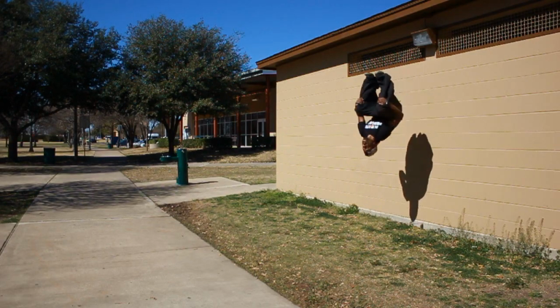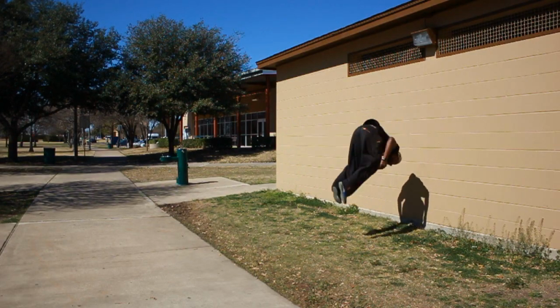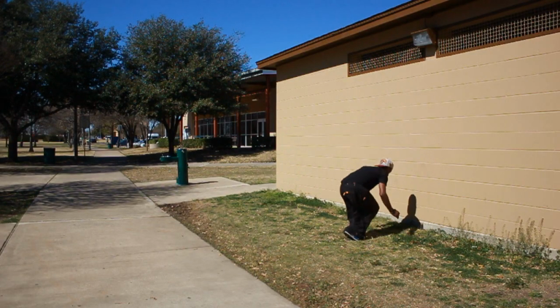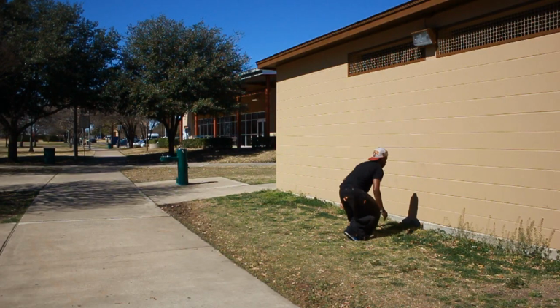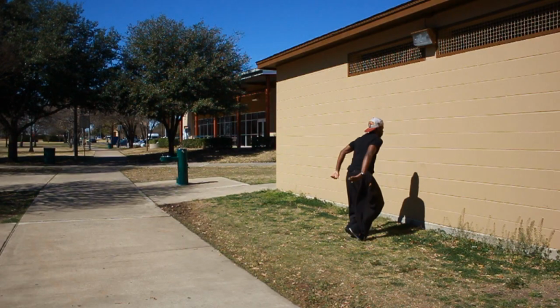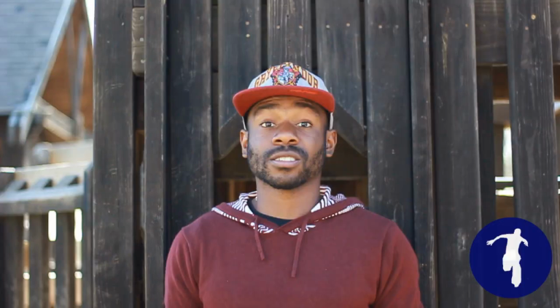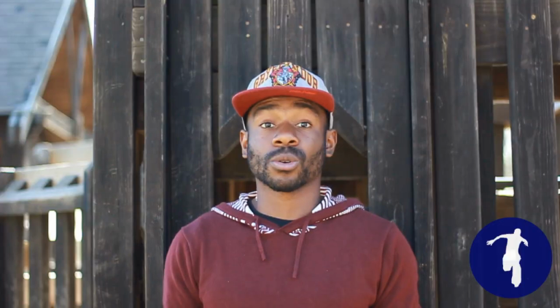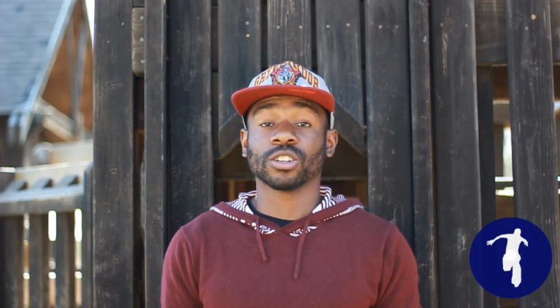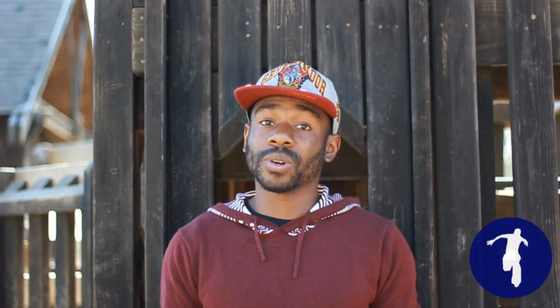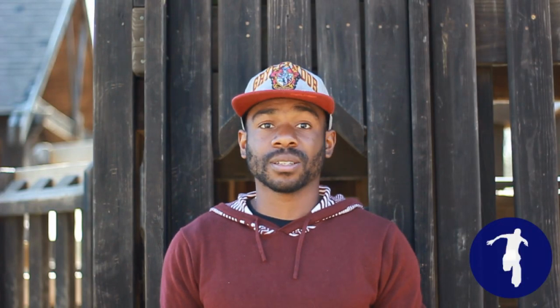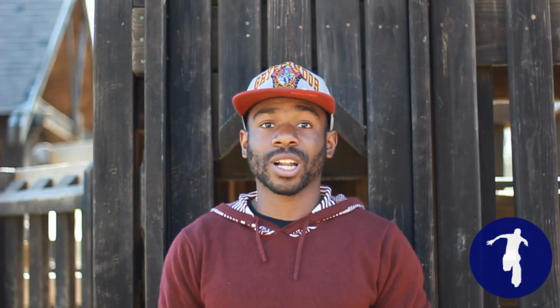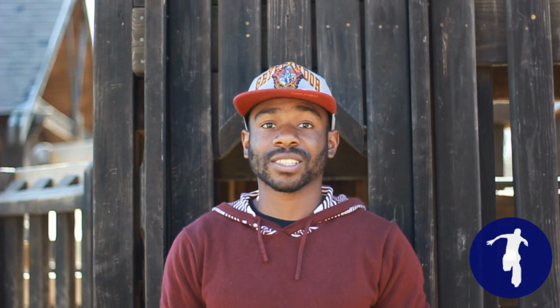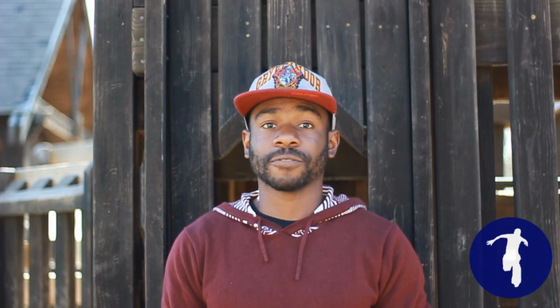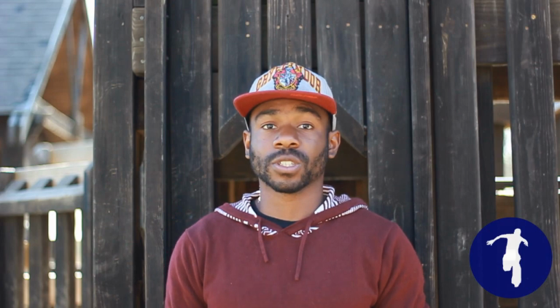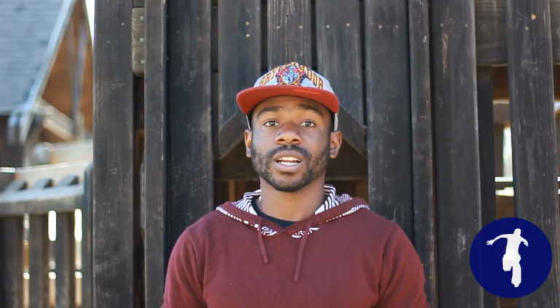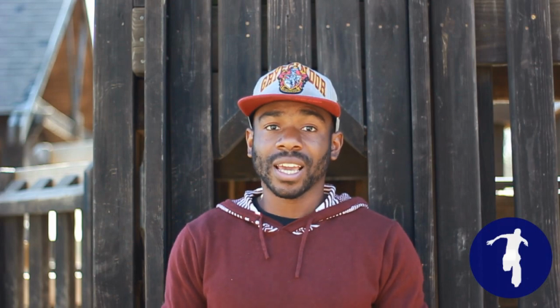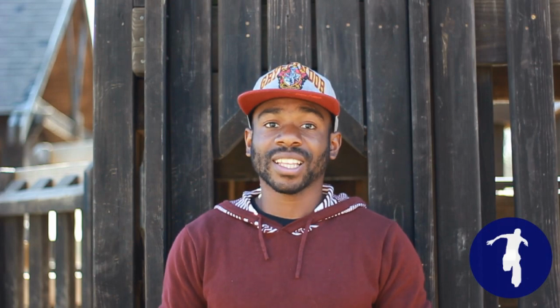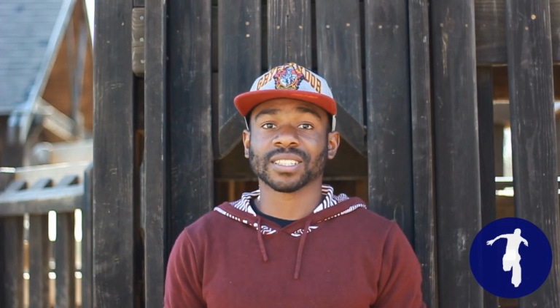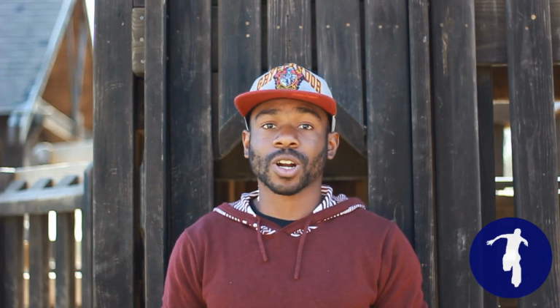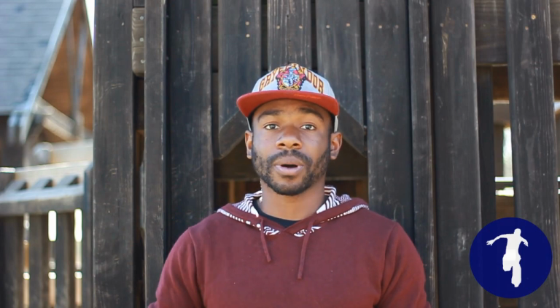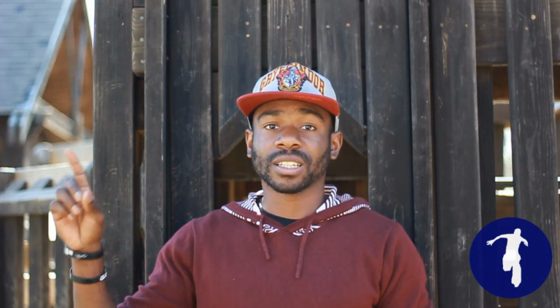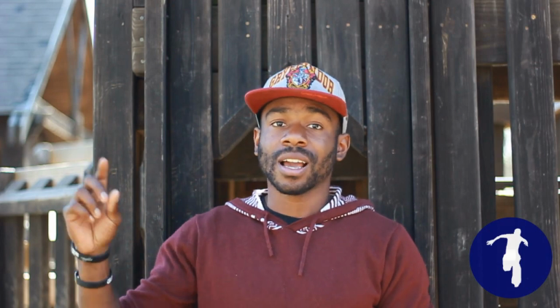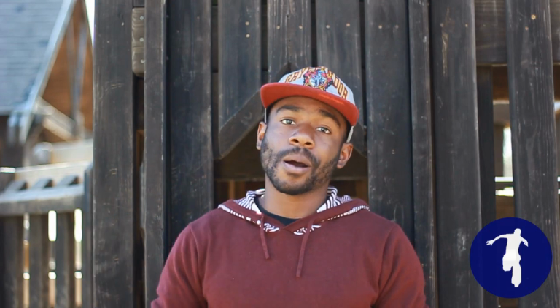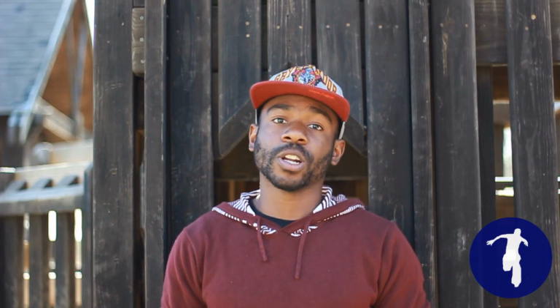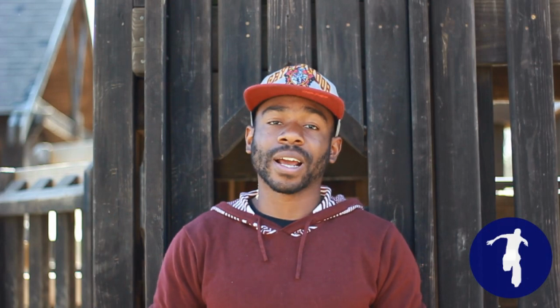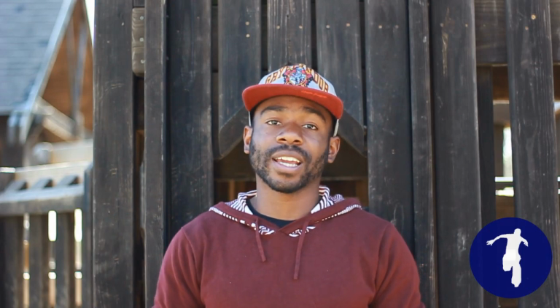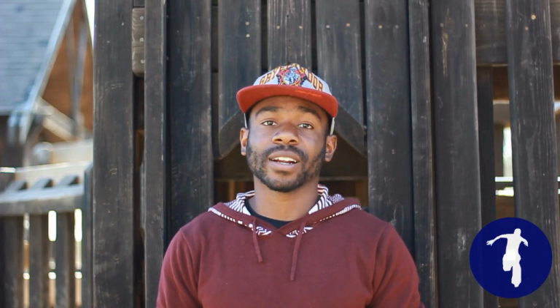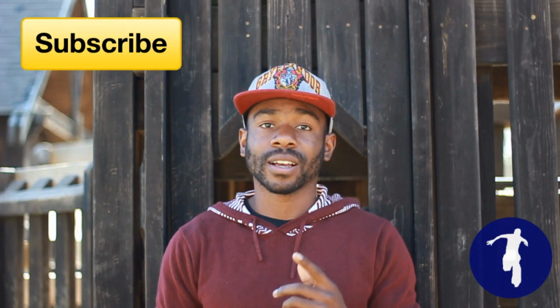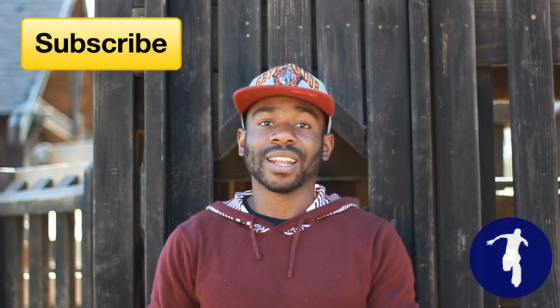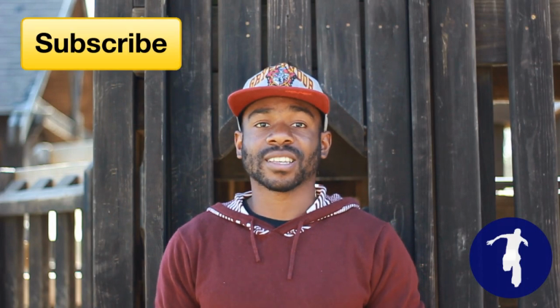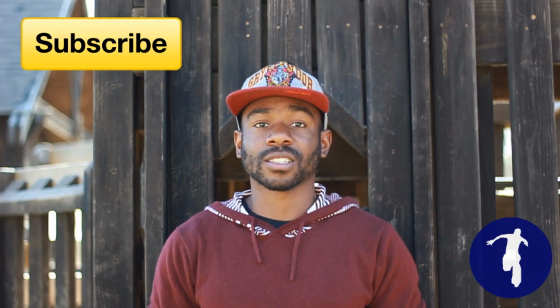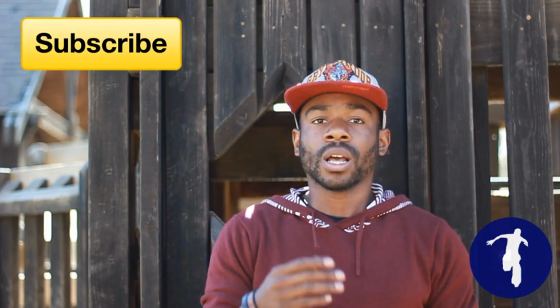Don't forget, if you like this tutorial and you want to see more like this in the future, hit that subscribe button — I'll put it right here. Let's get started.